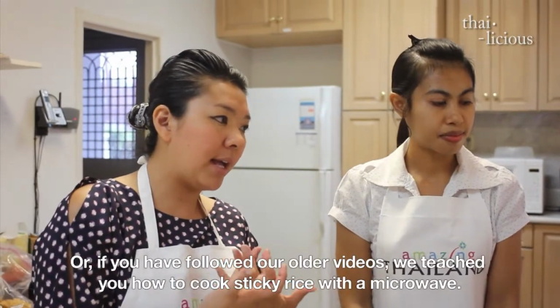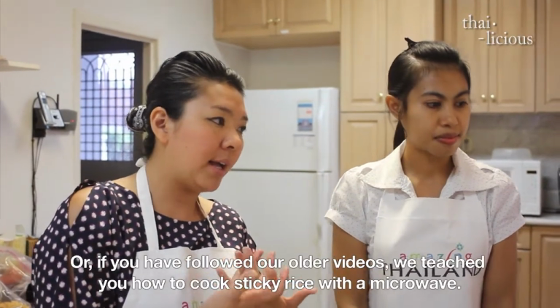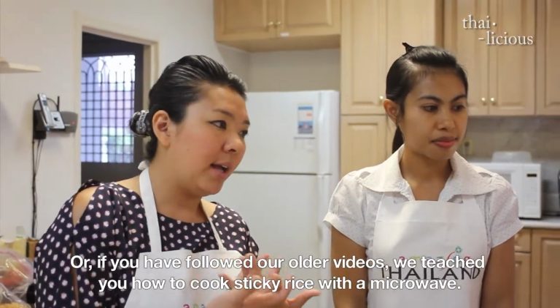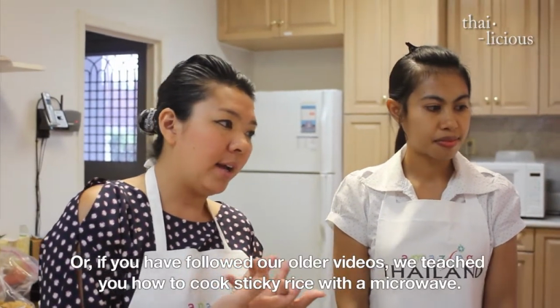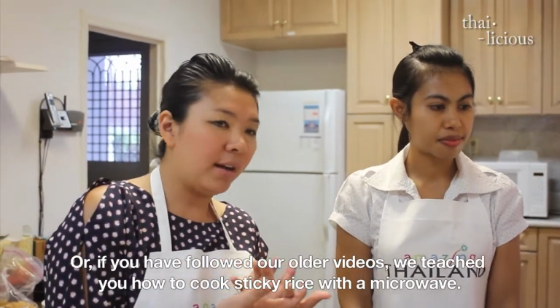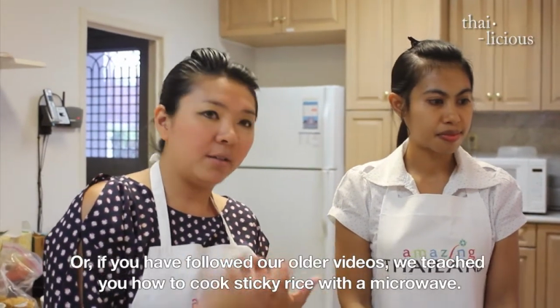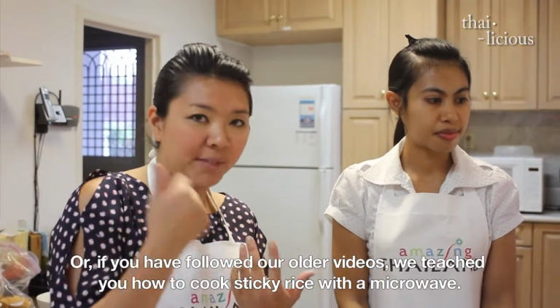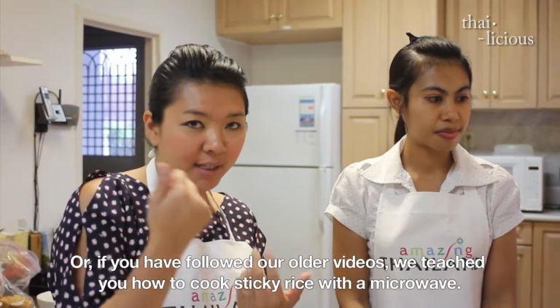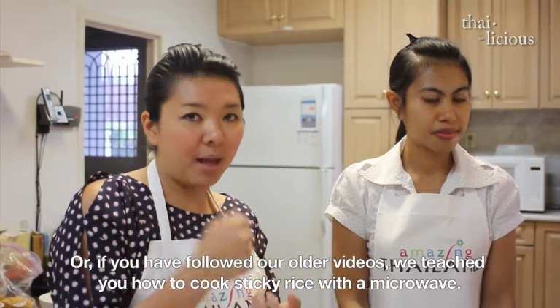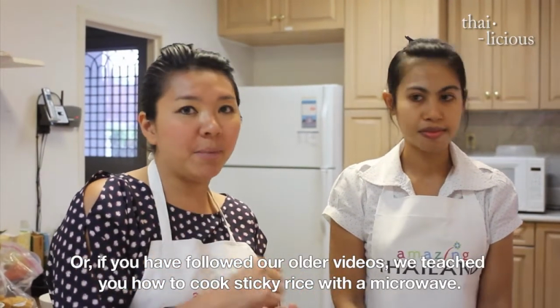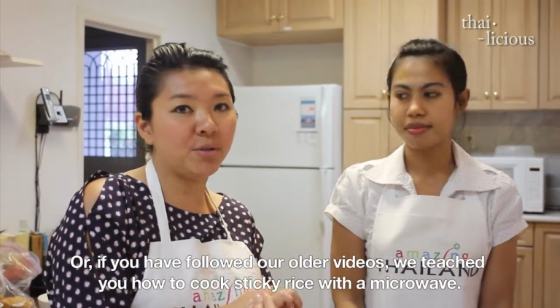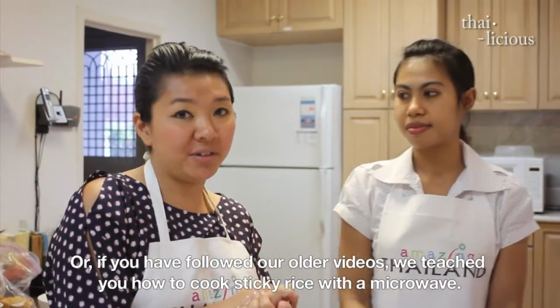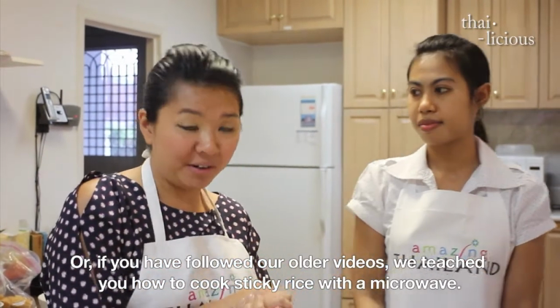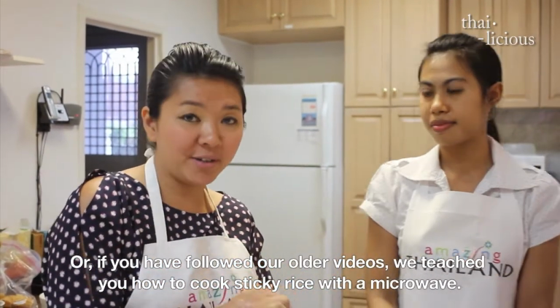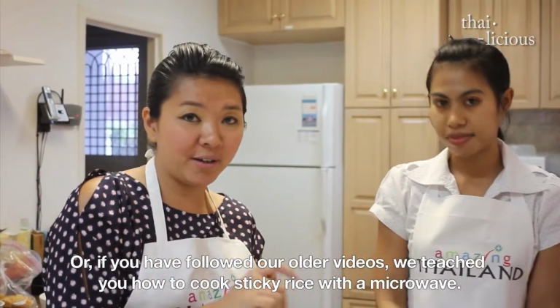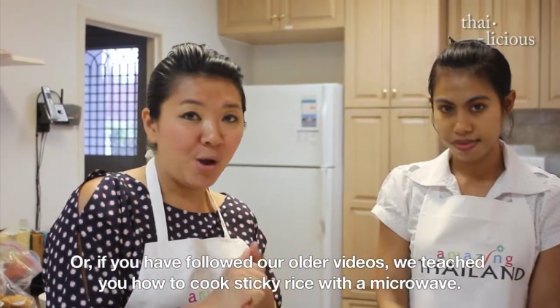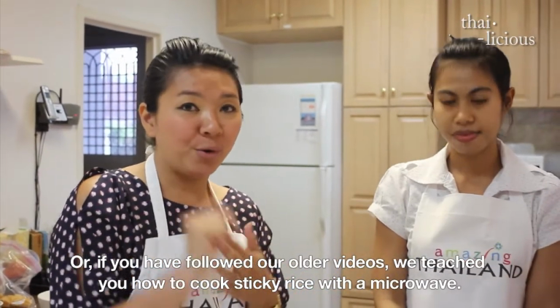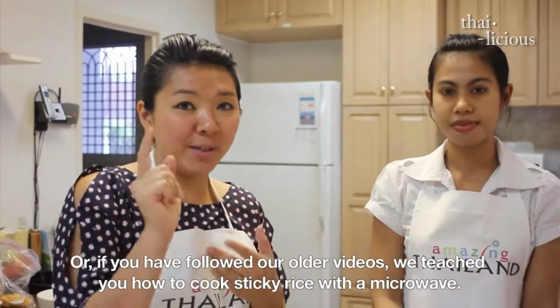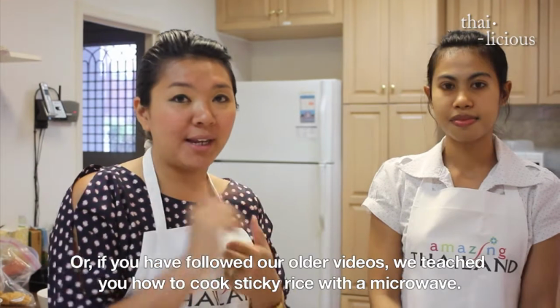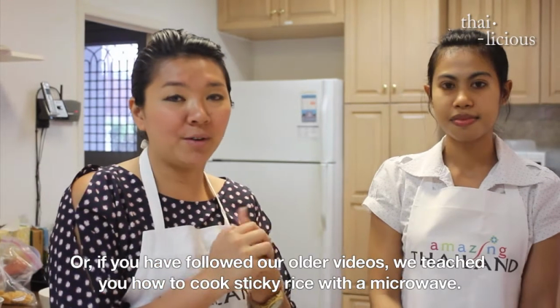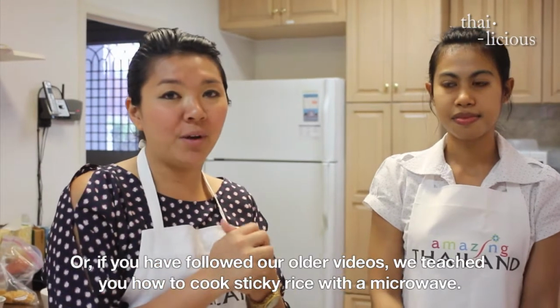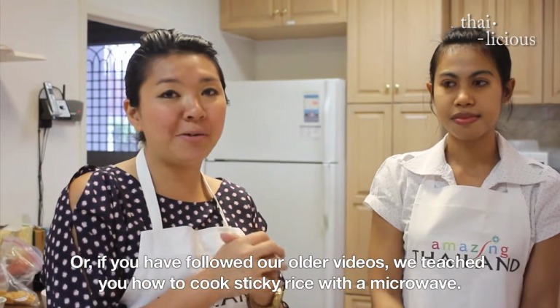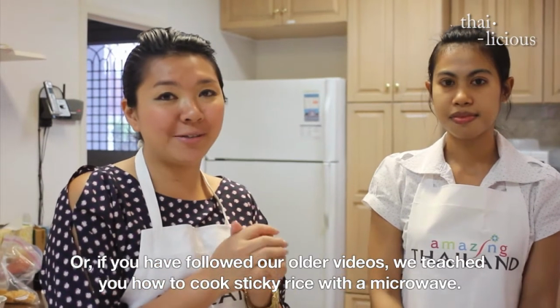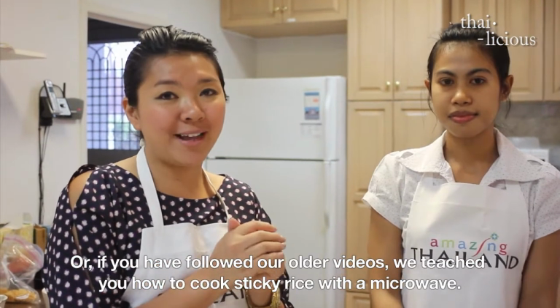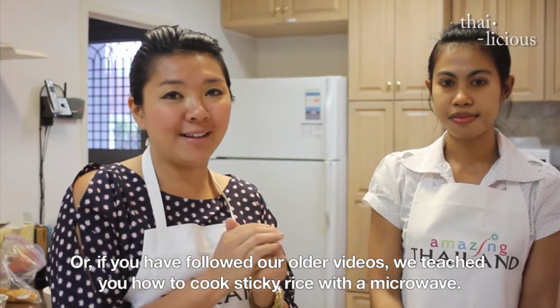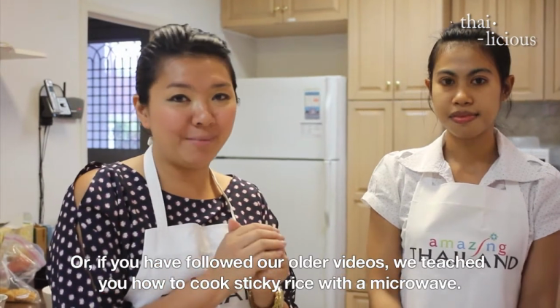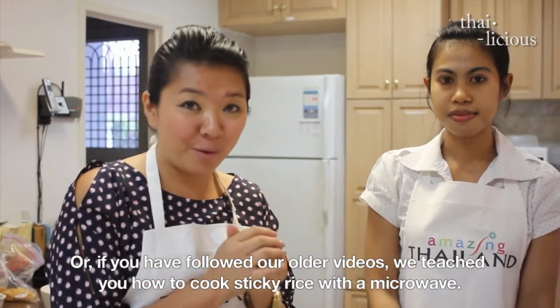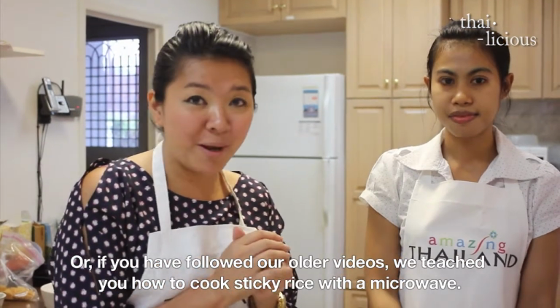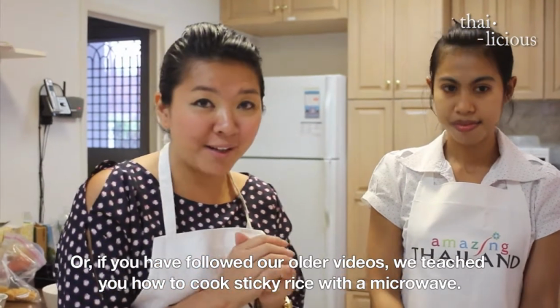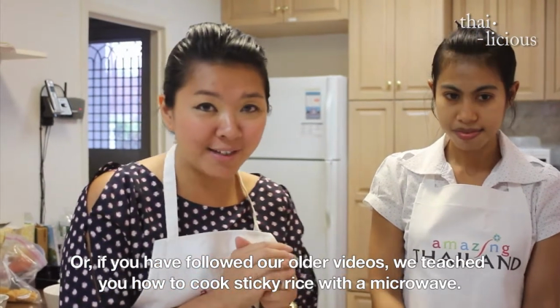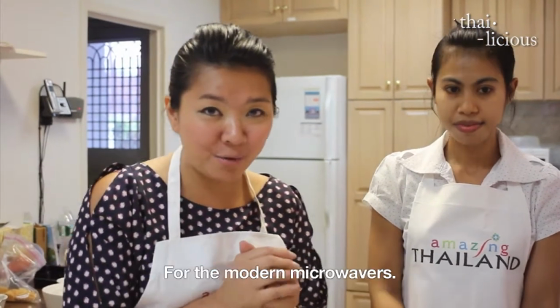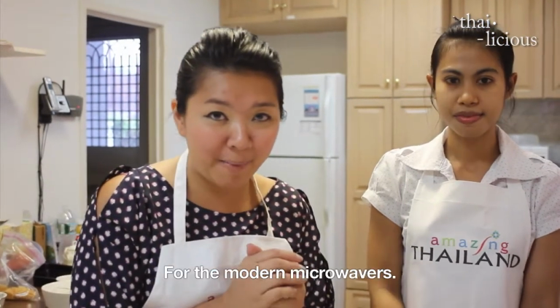If you want to follow along at home for this episode, you can also use a microwave to cook the rice.